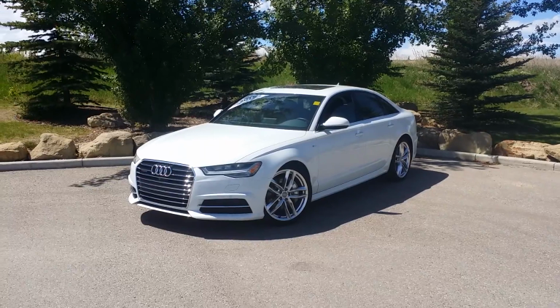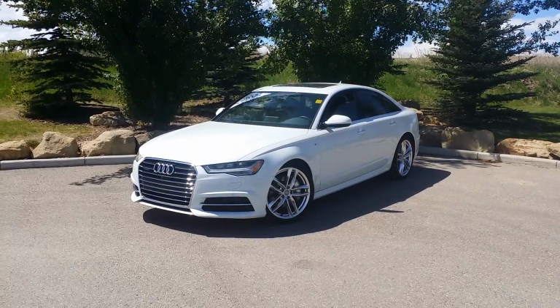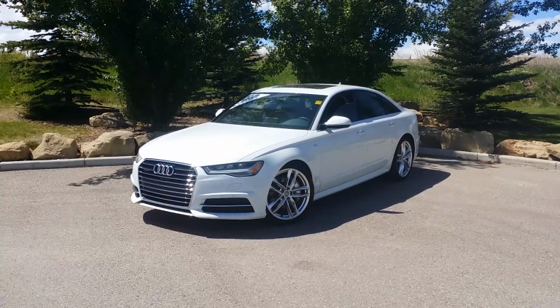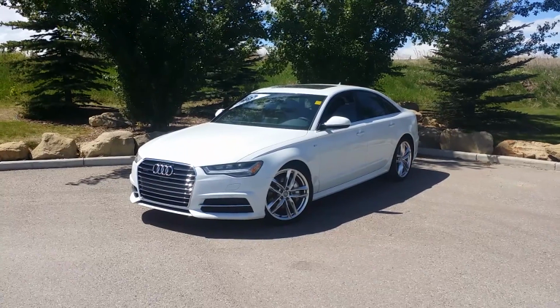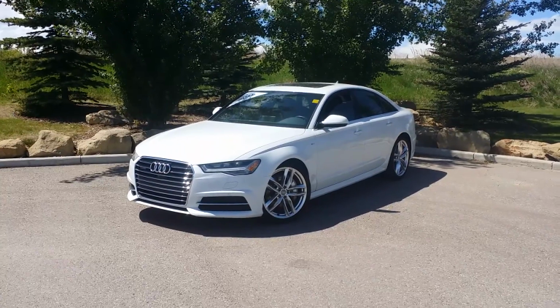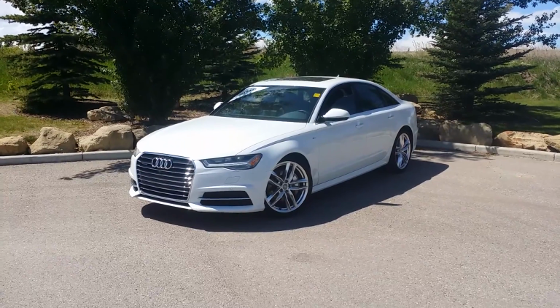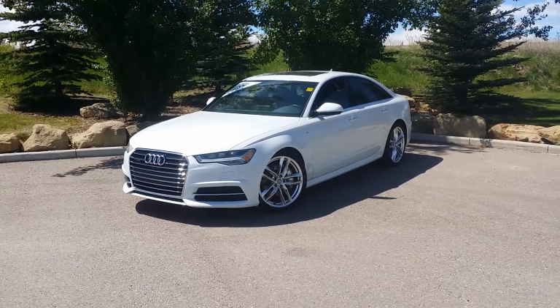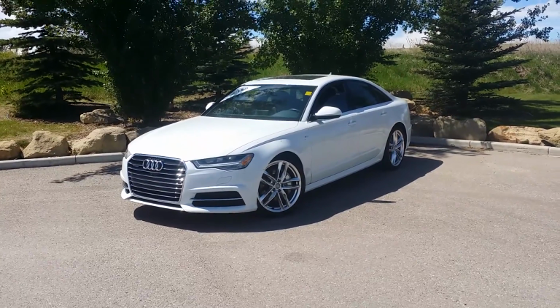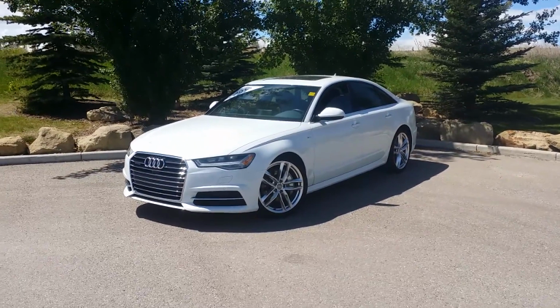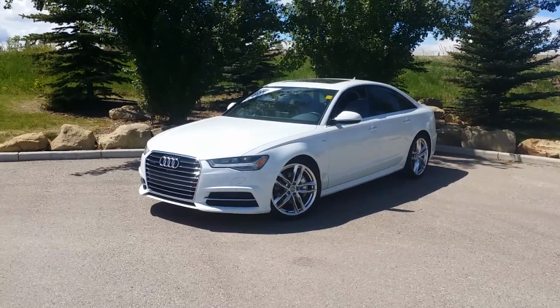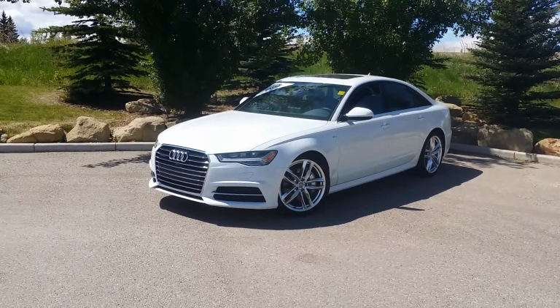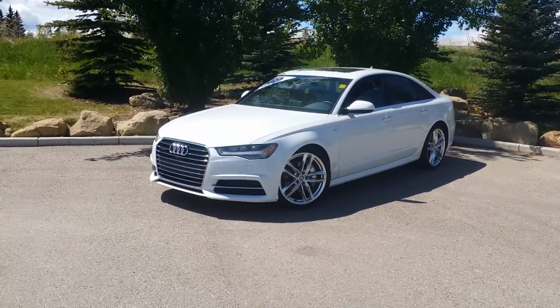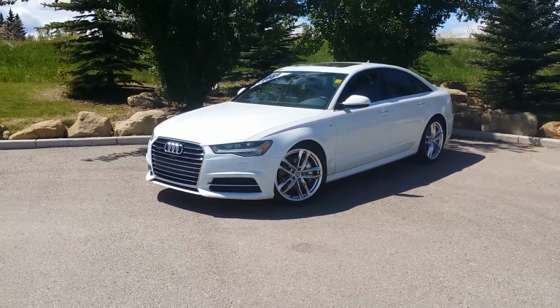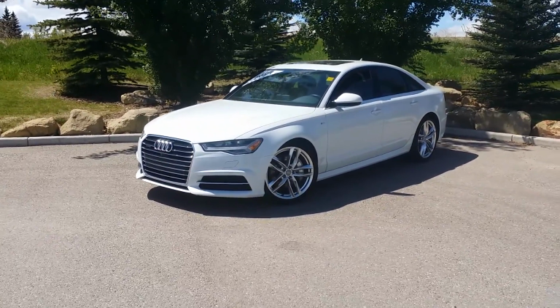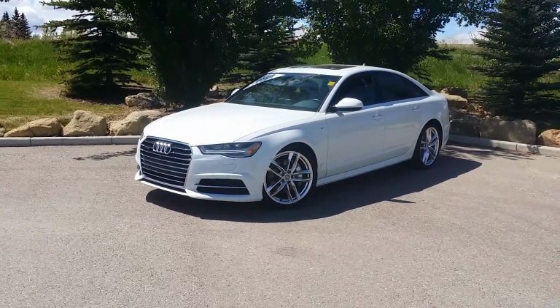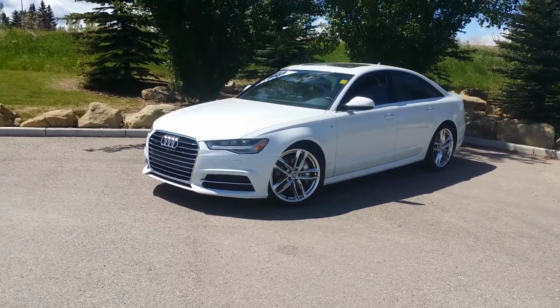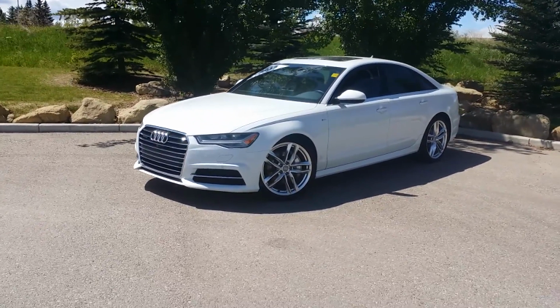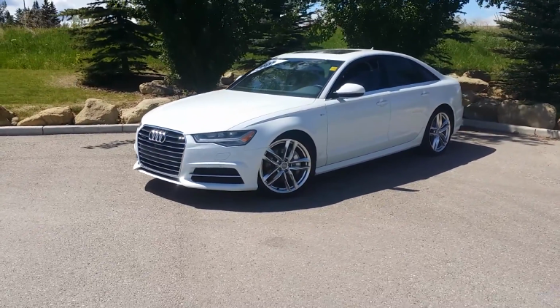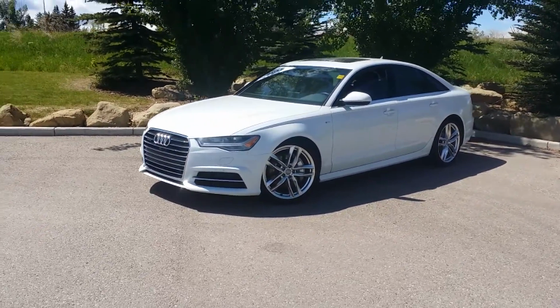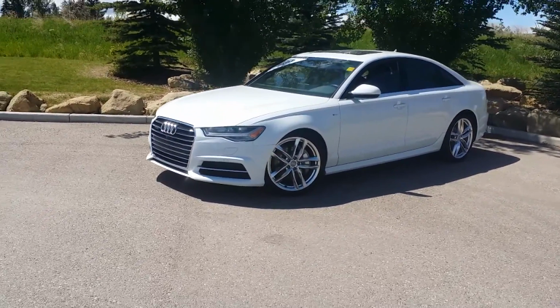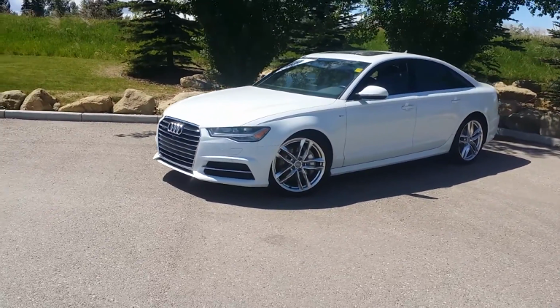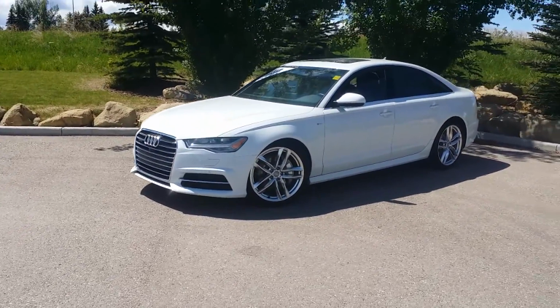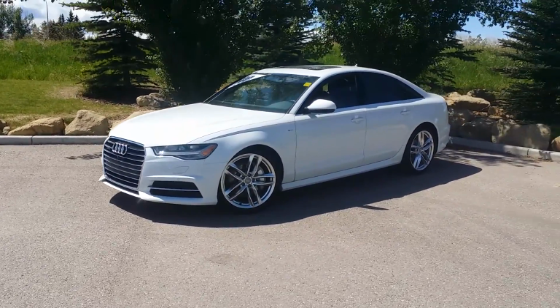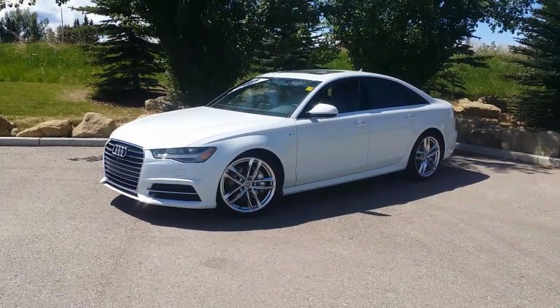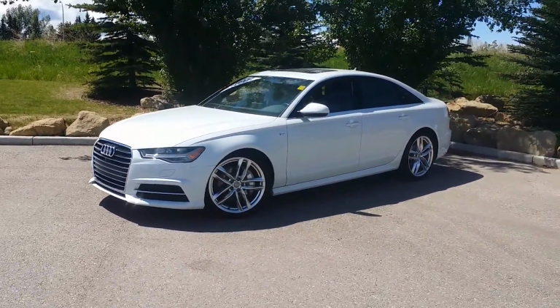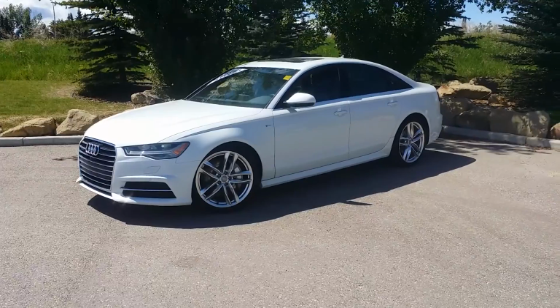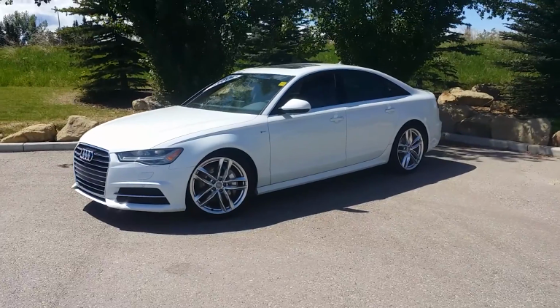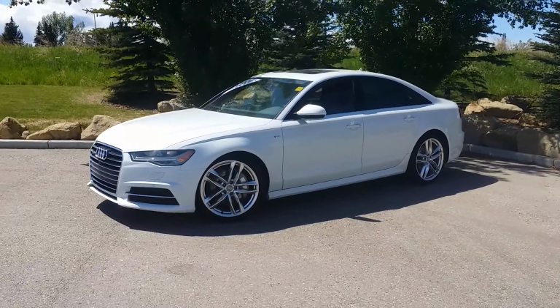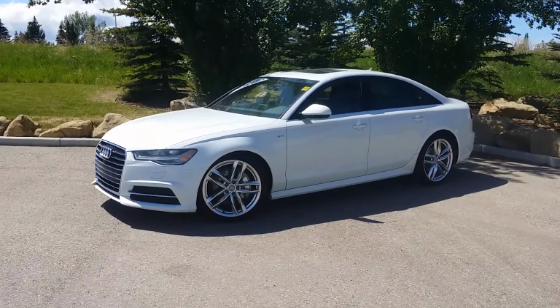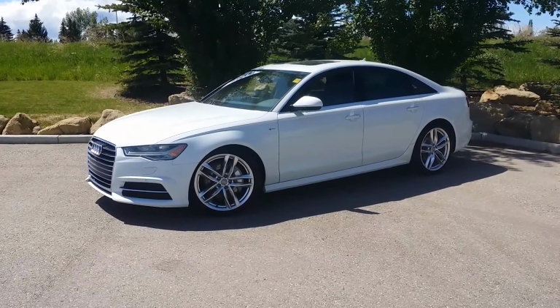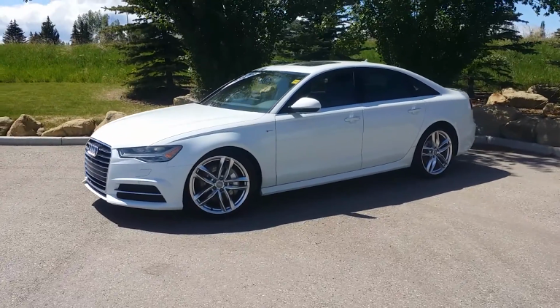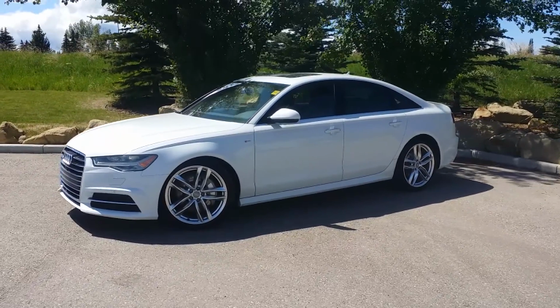Hi there and welcome to the Glenmore Audi used lot. Today we have this 2015 Audi A6.